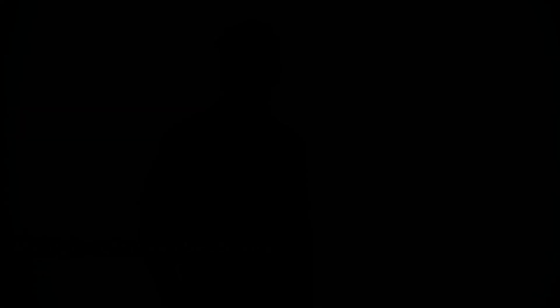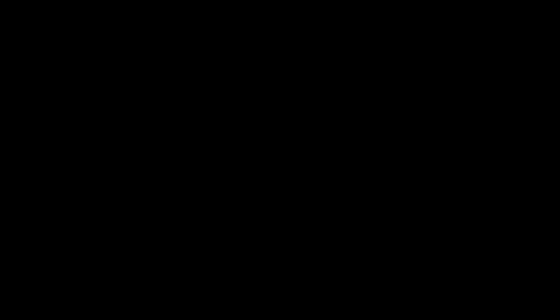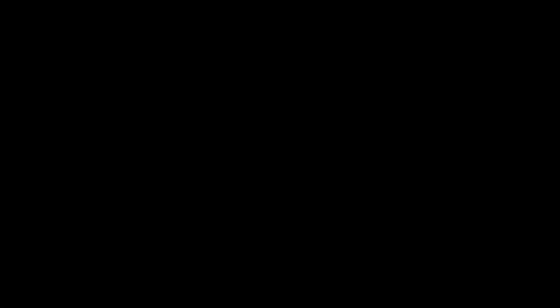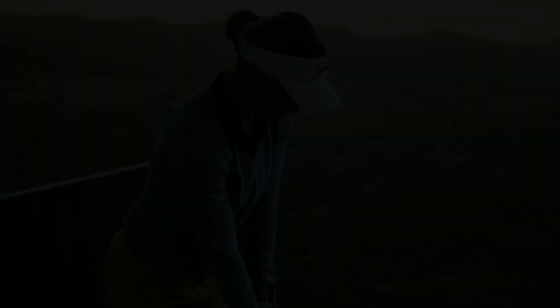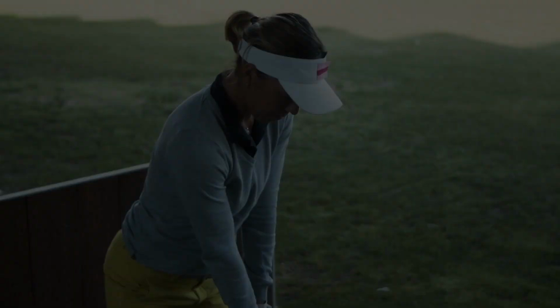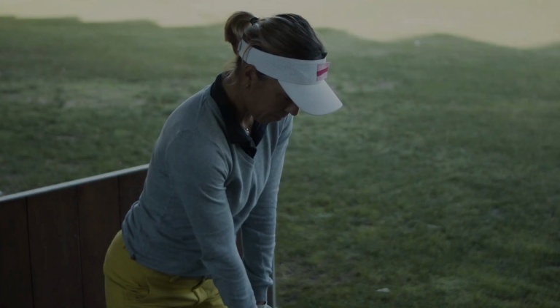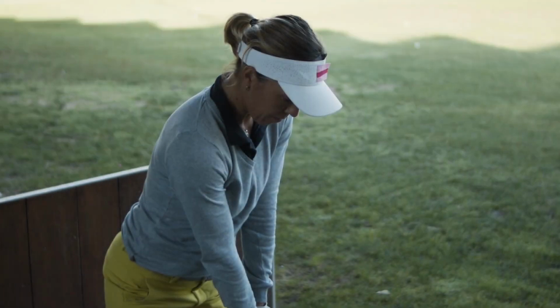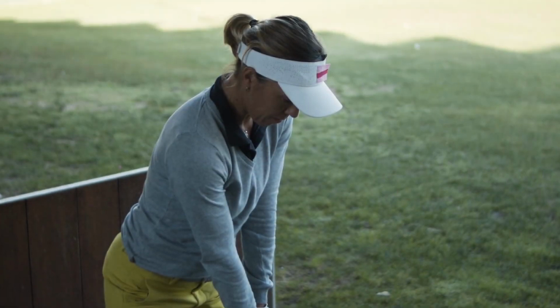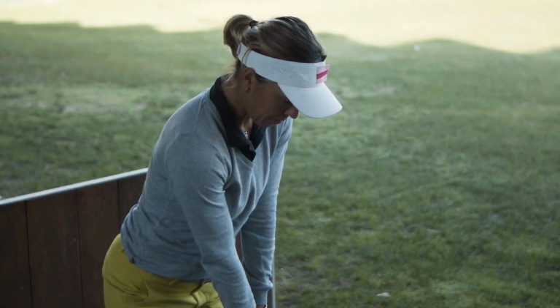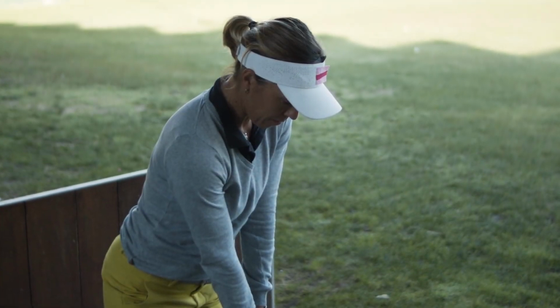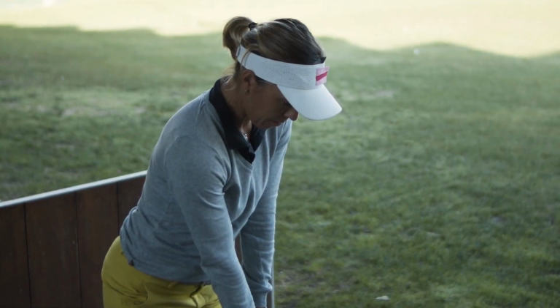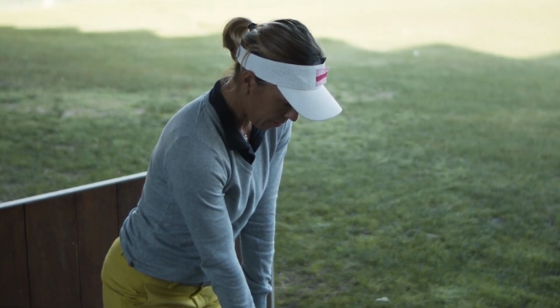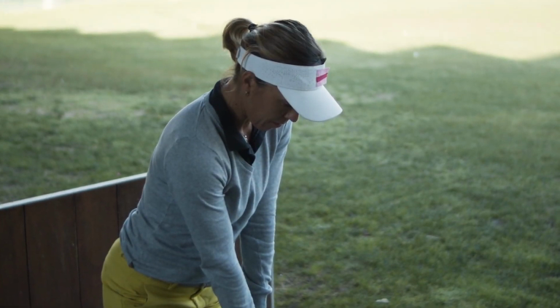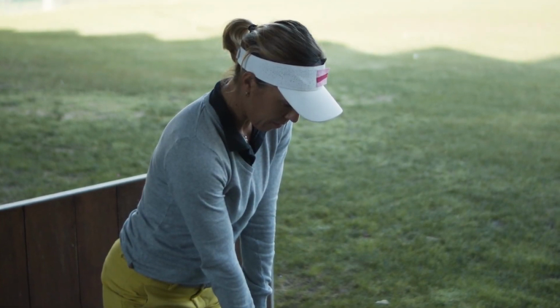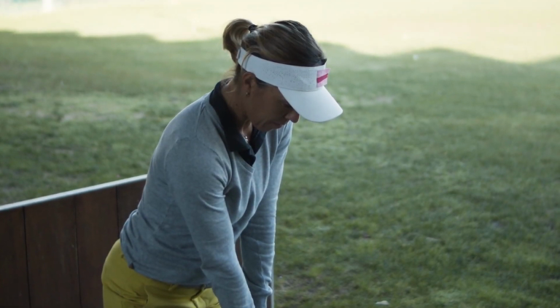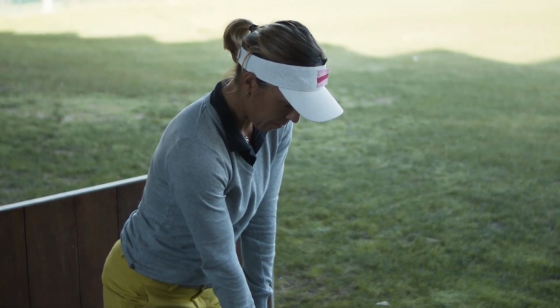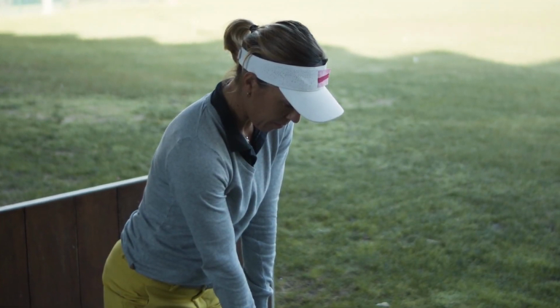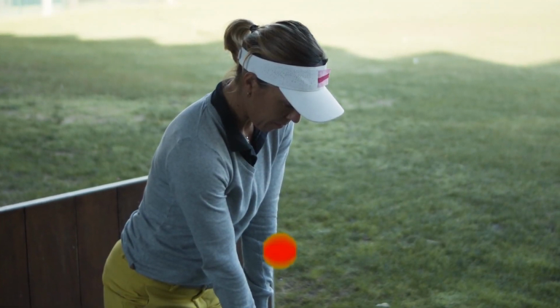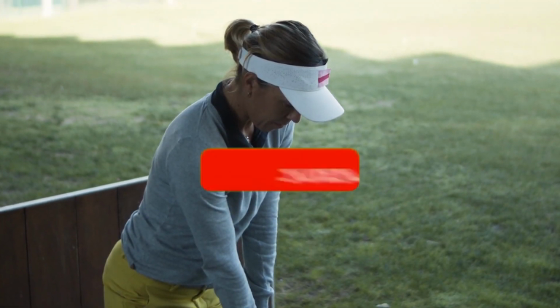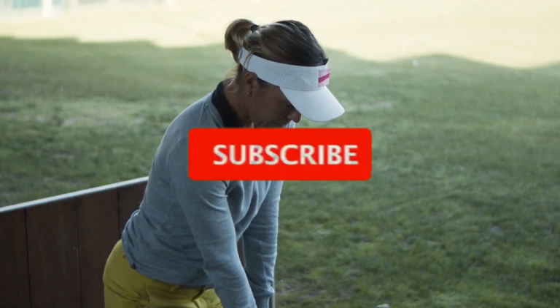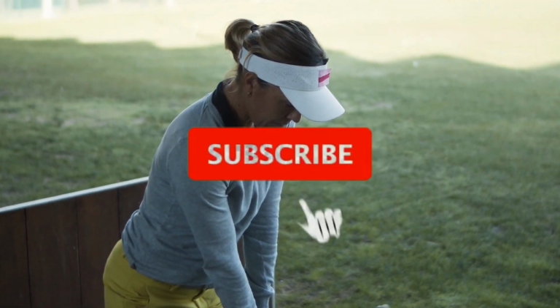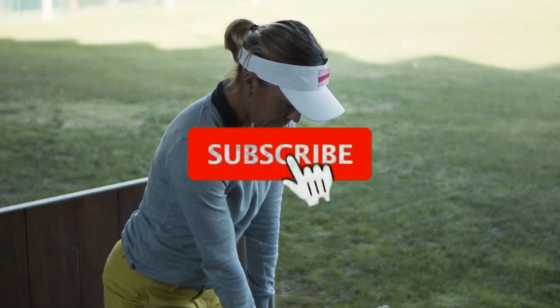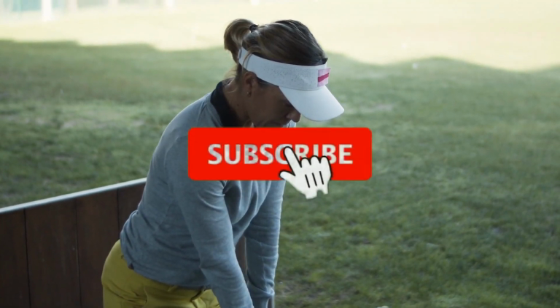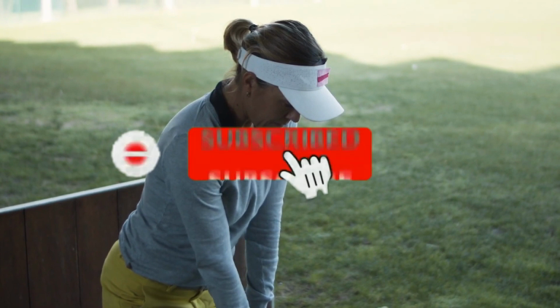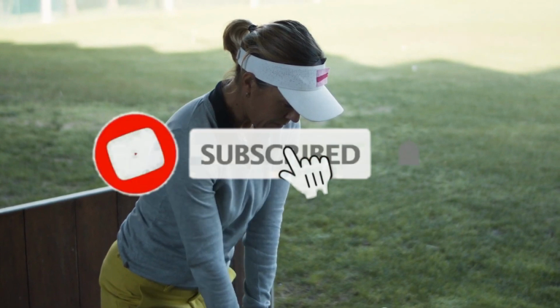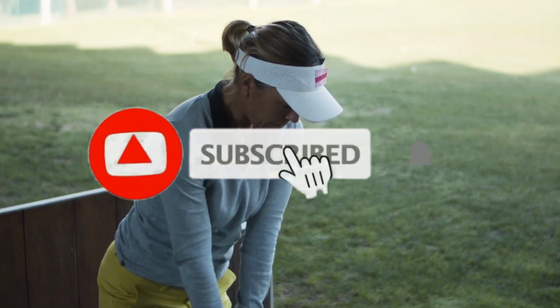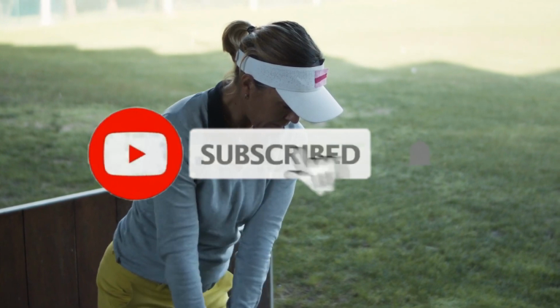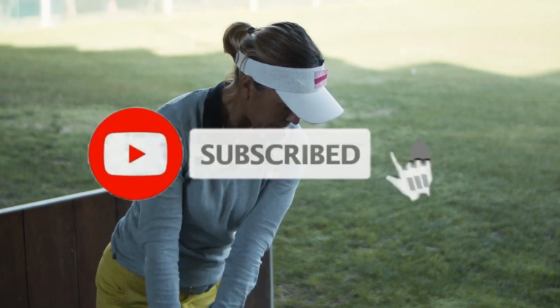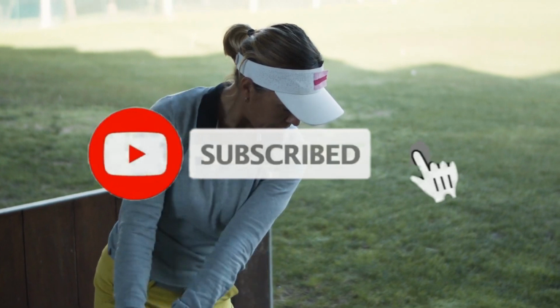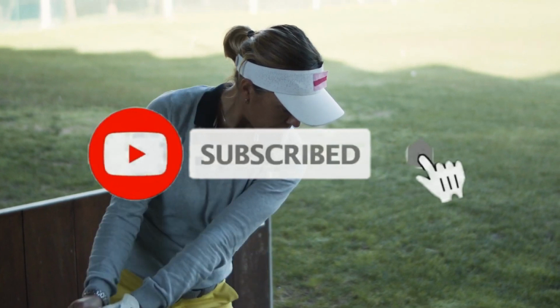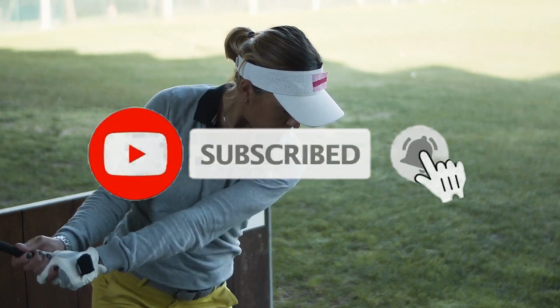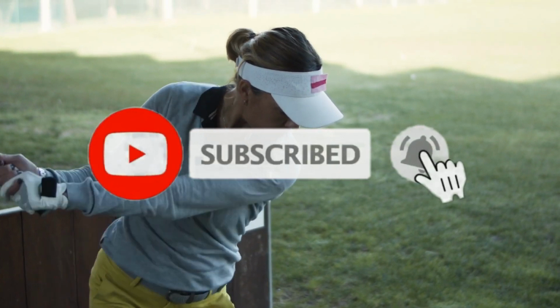For other product info be sure to subscribe, and as always I will see you tomorrow. And stay classy!